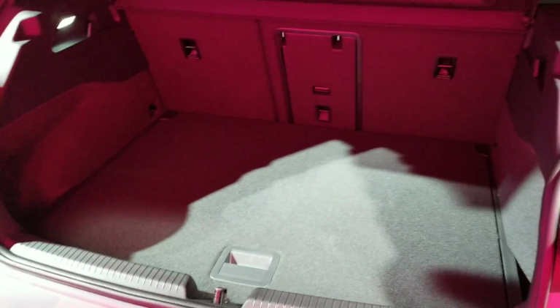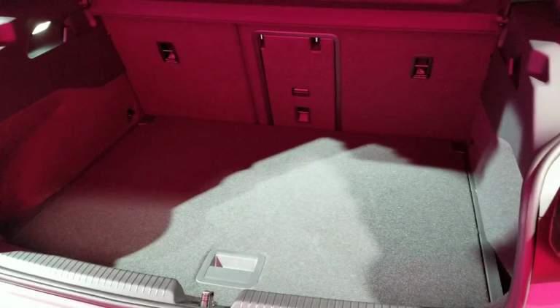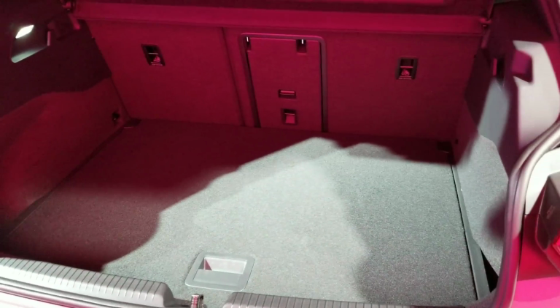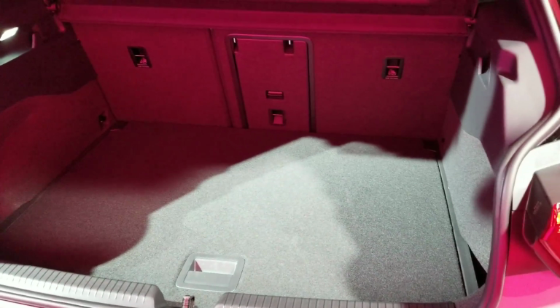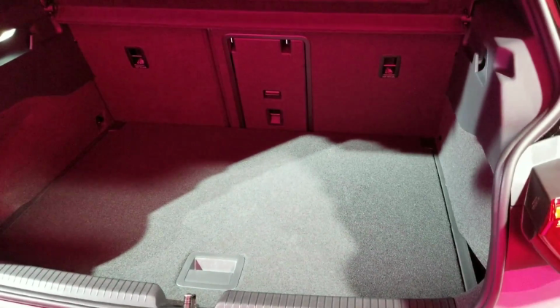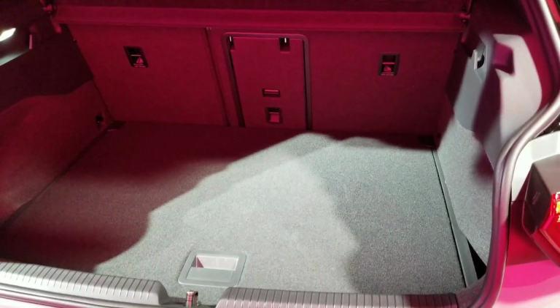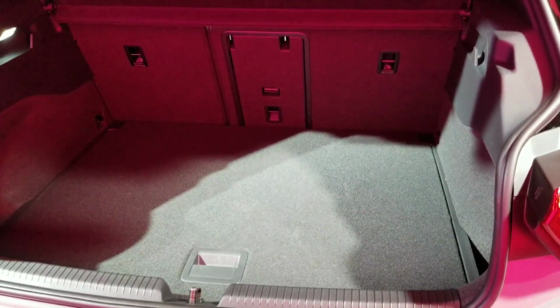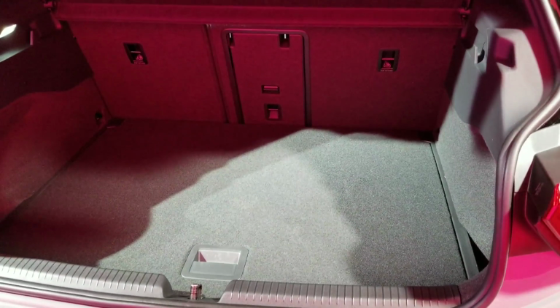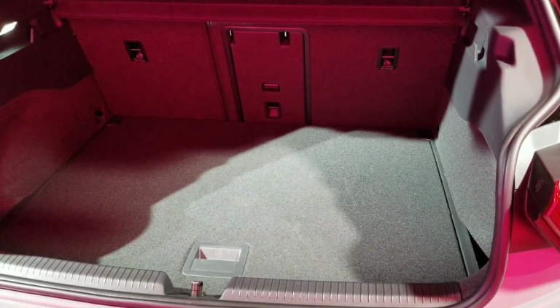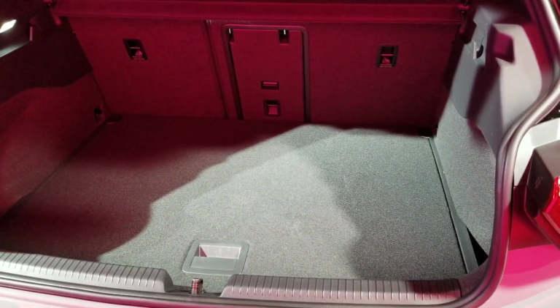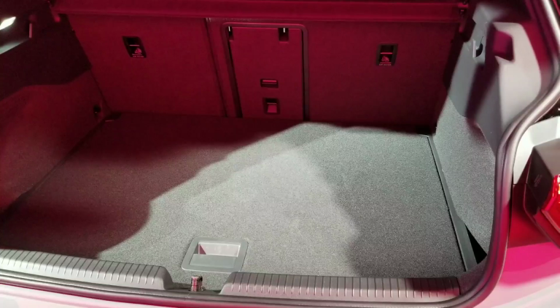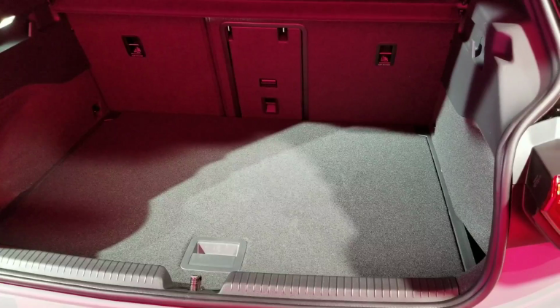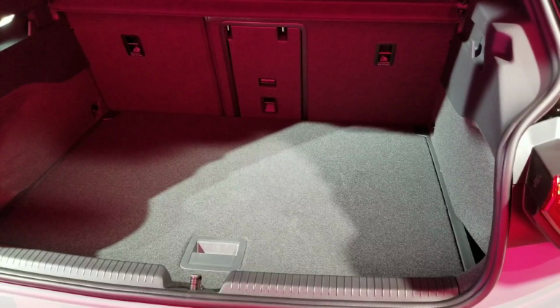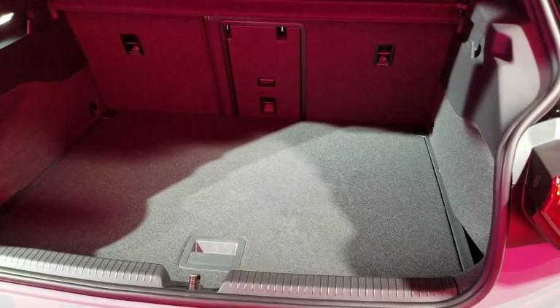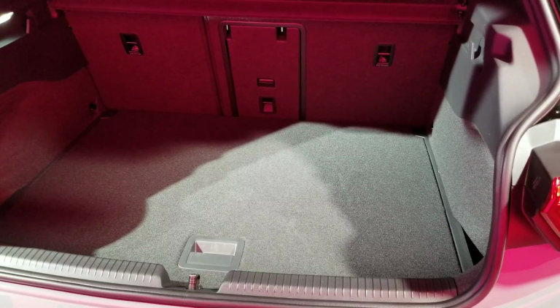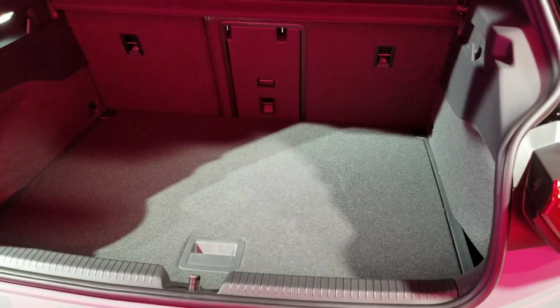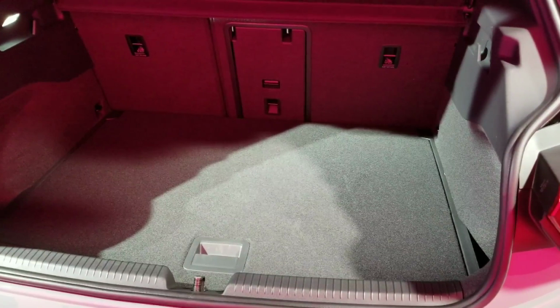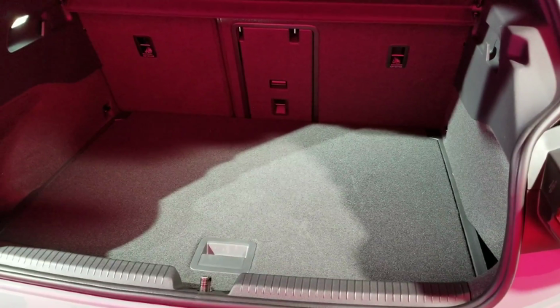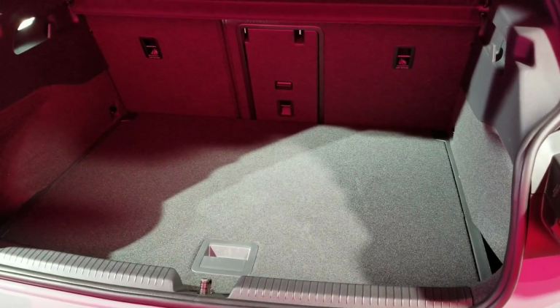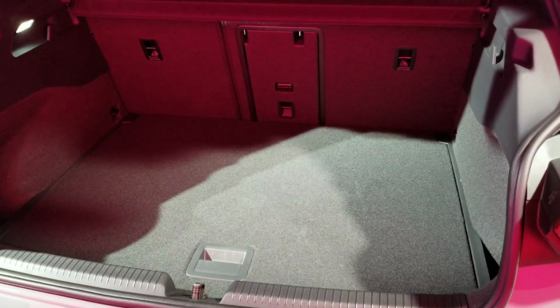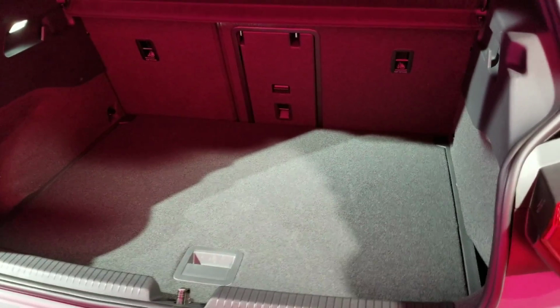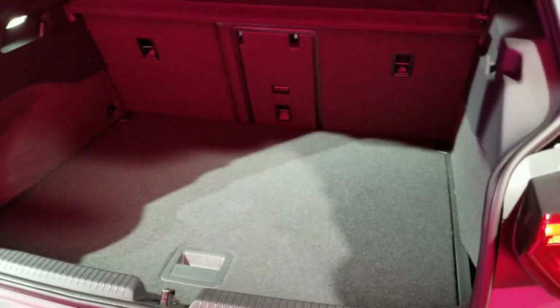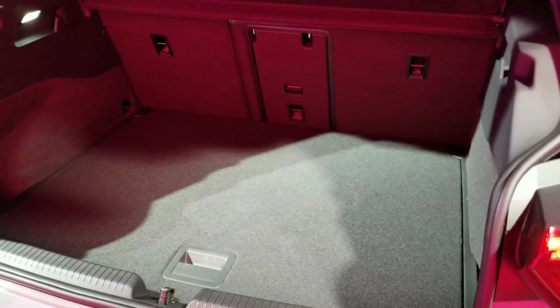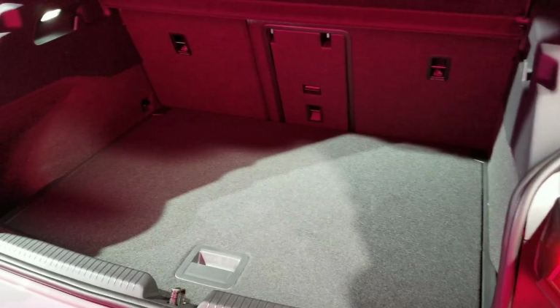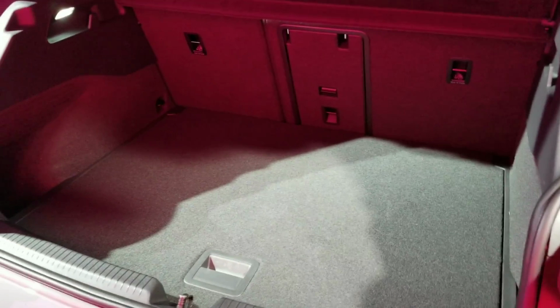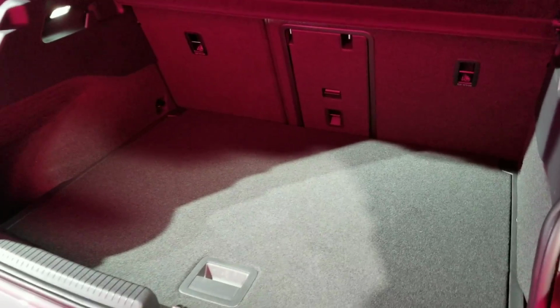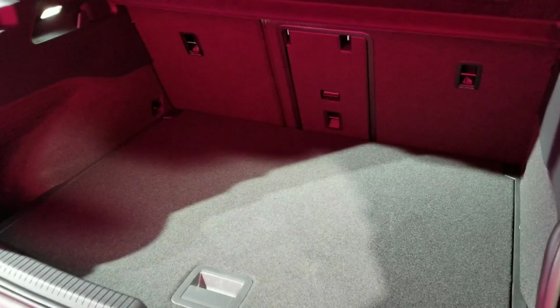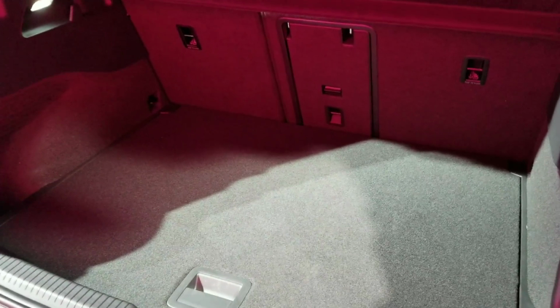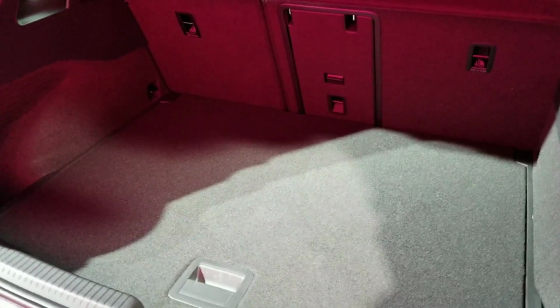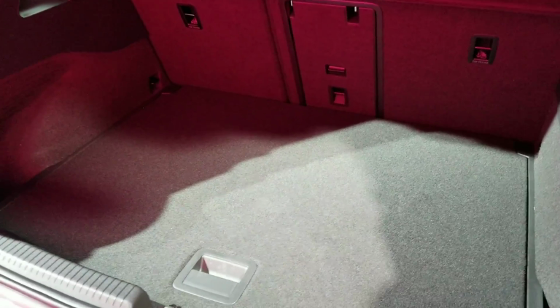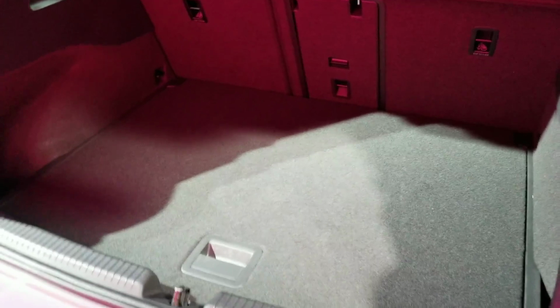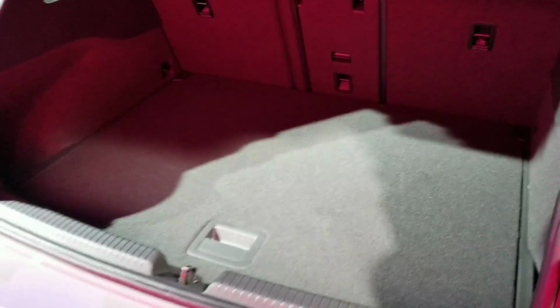Here's a look at the cargo area — kind of what you'd expect from Volkswagen in a Golf or this ID.3.